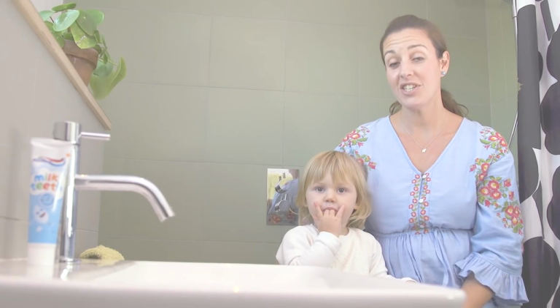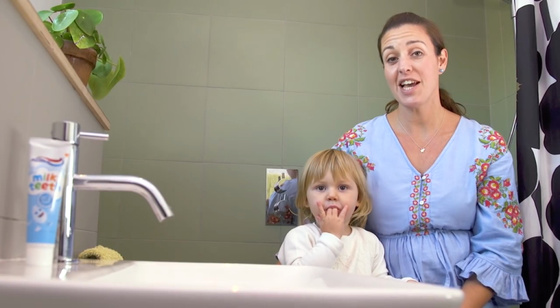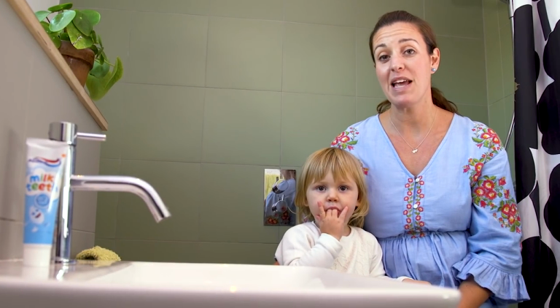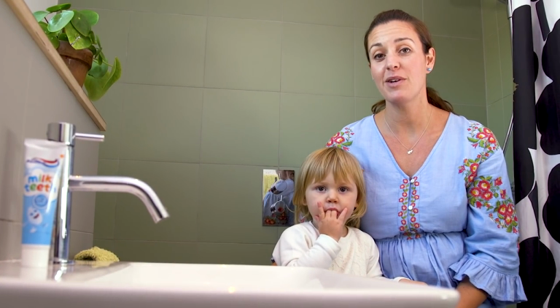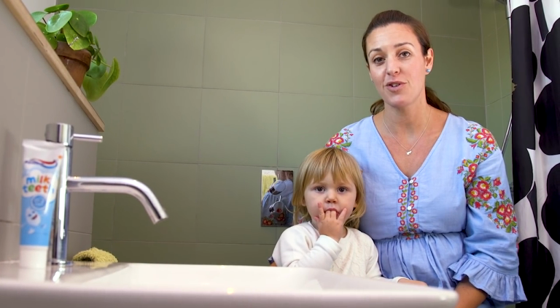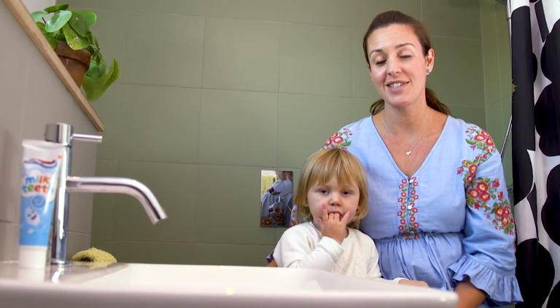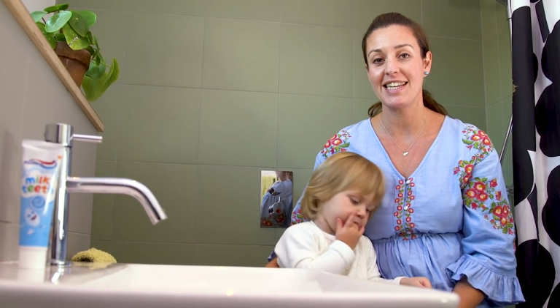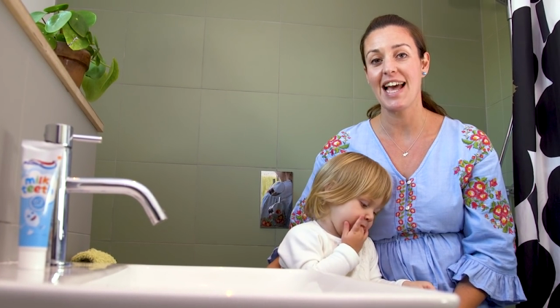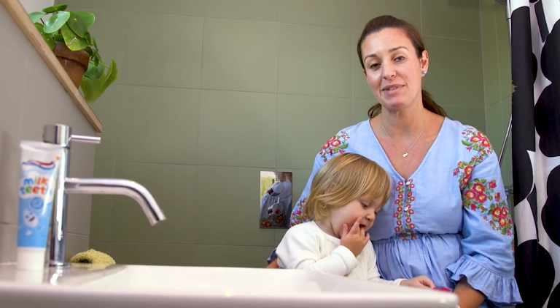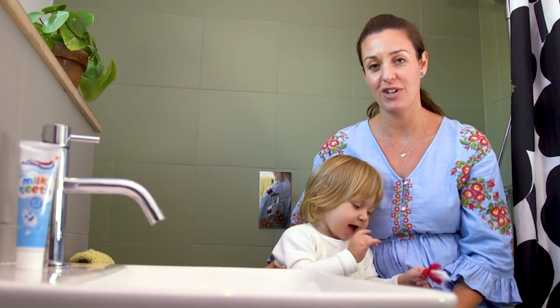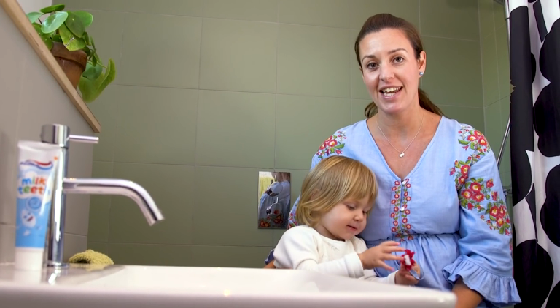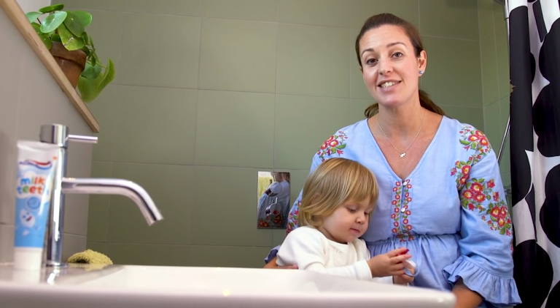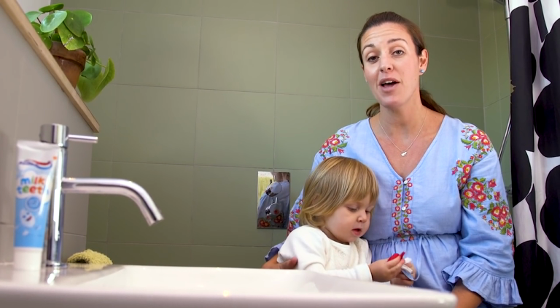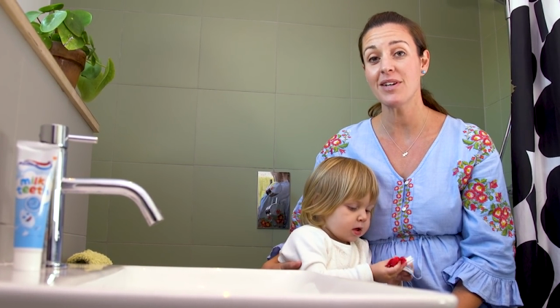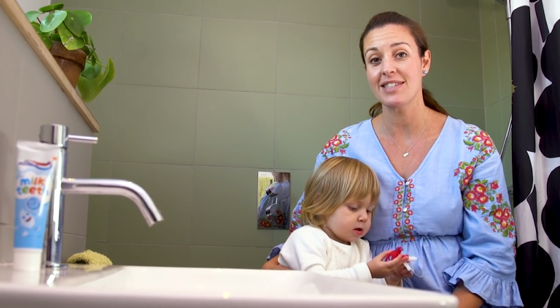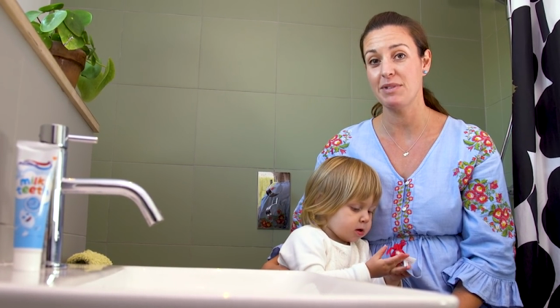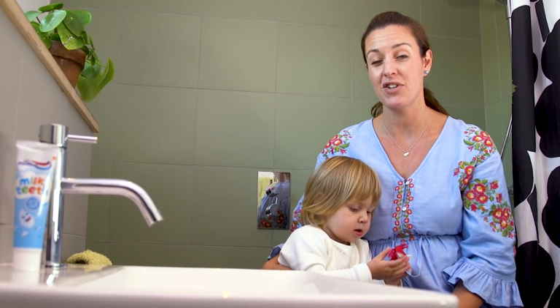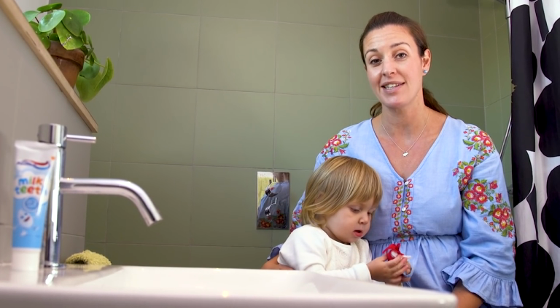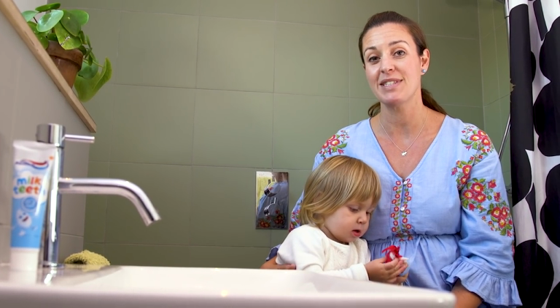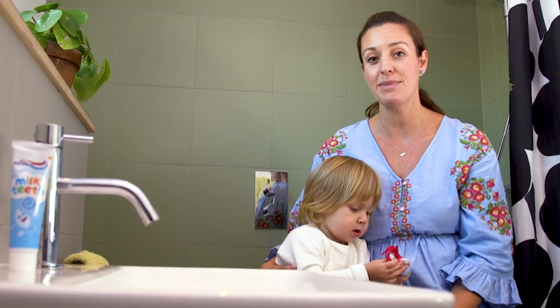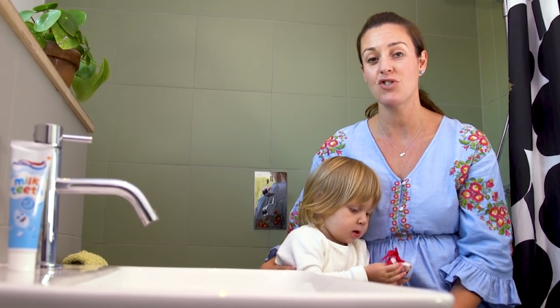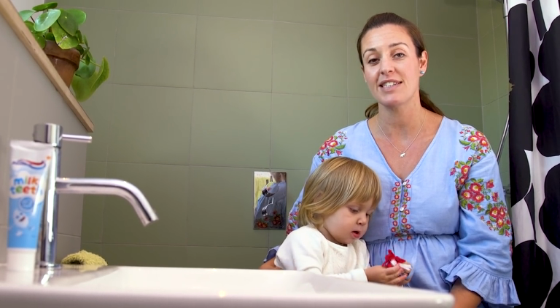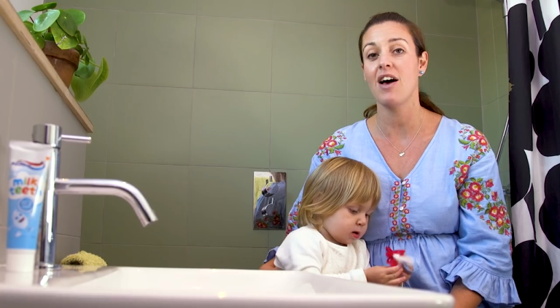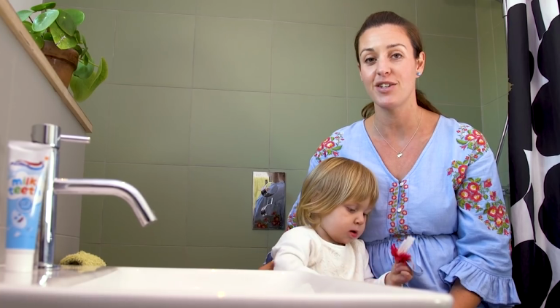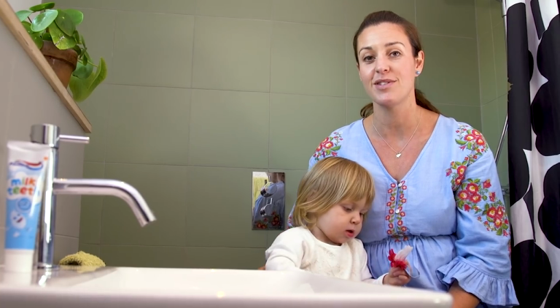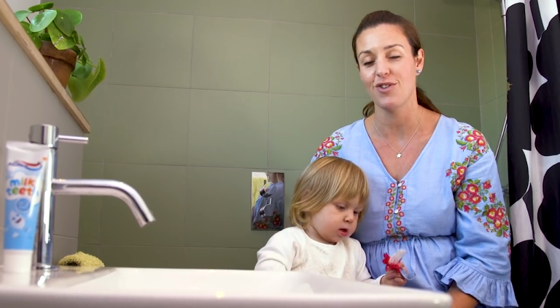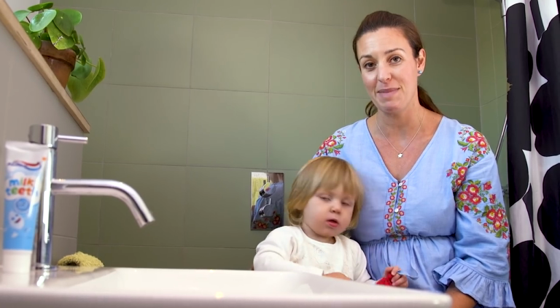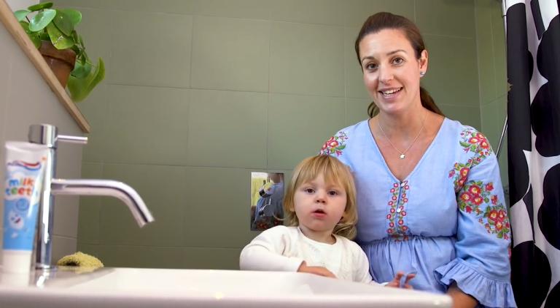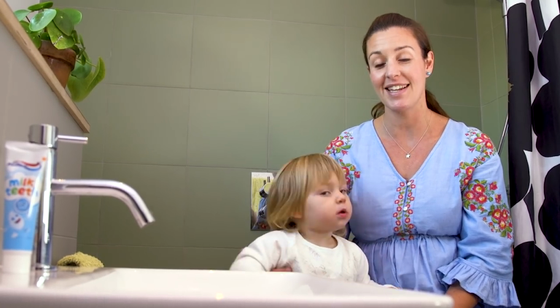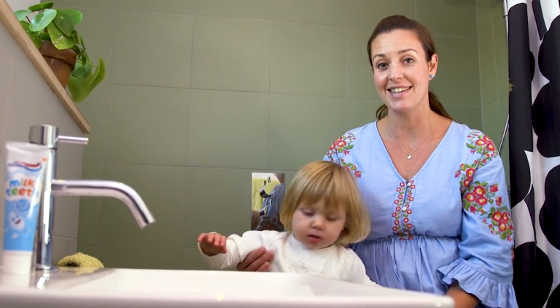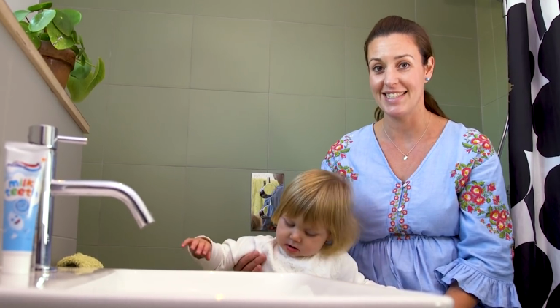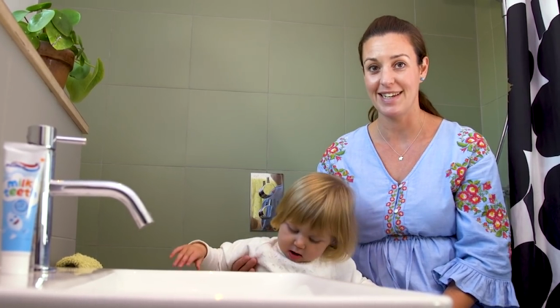Brushing a baby or toddler's teeth can be tricky, so I'm going to demonstrate some tips and tricks I use to try and make it a little easier.